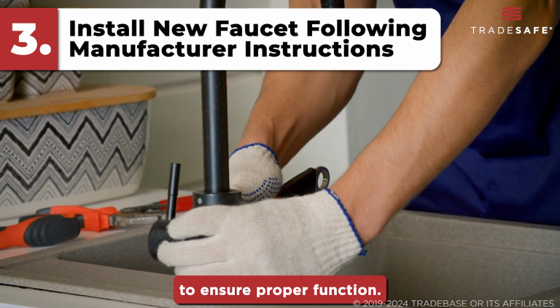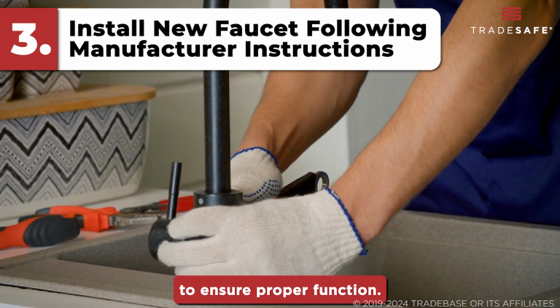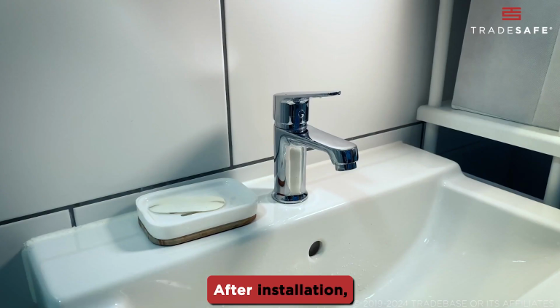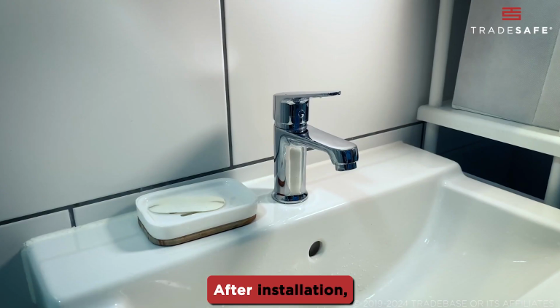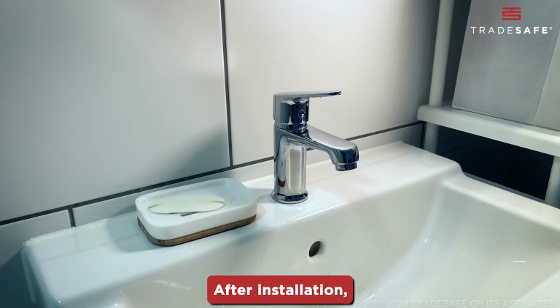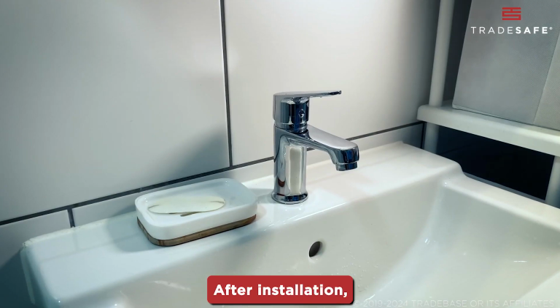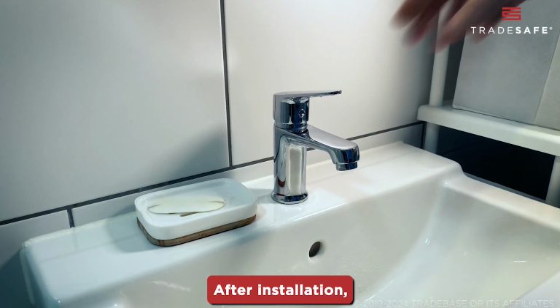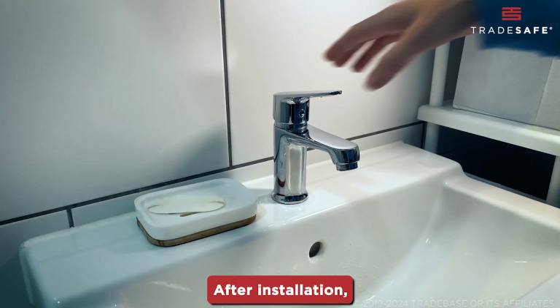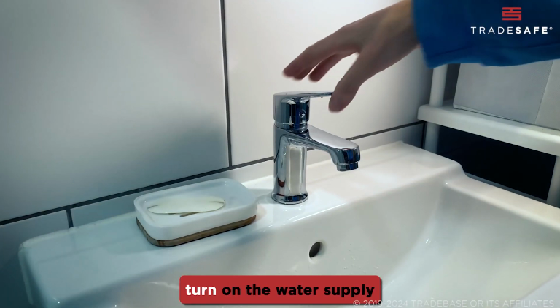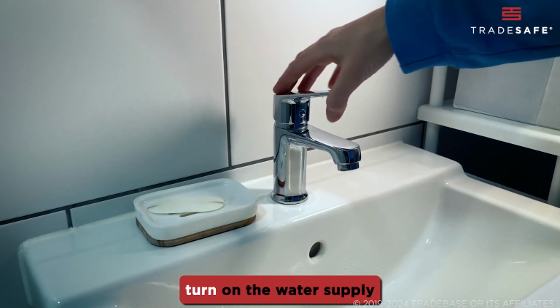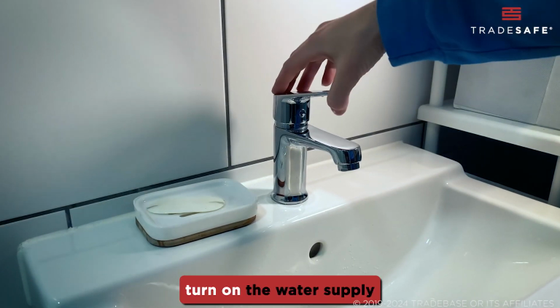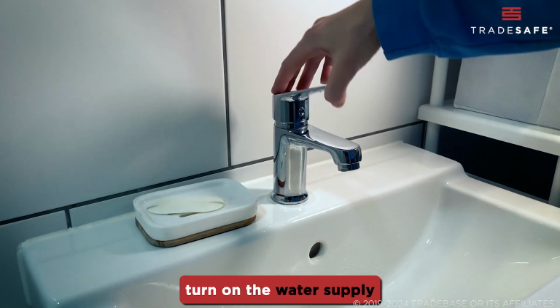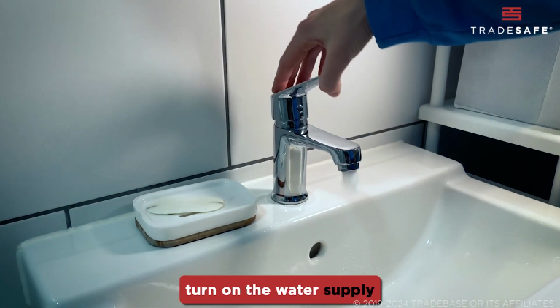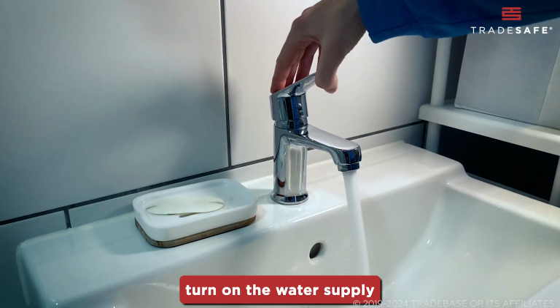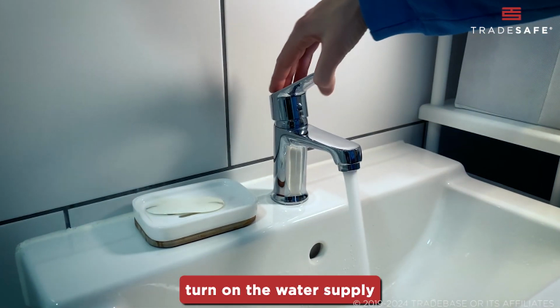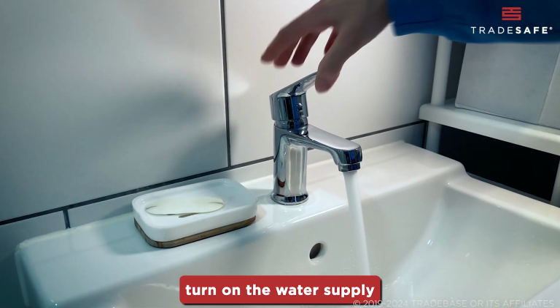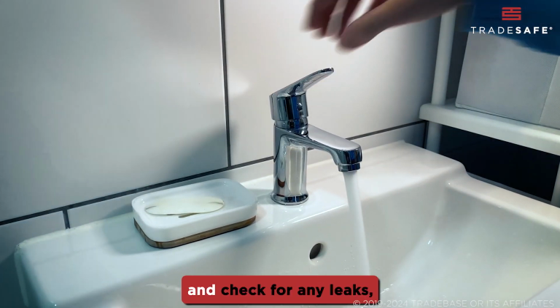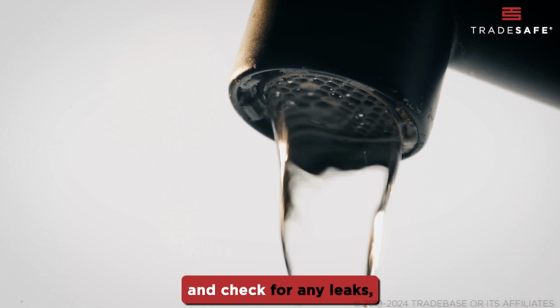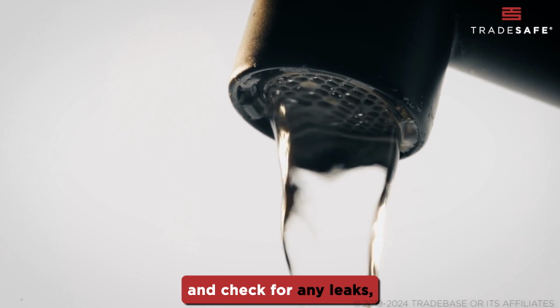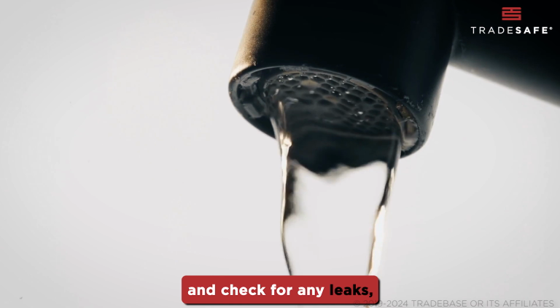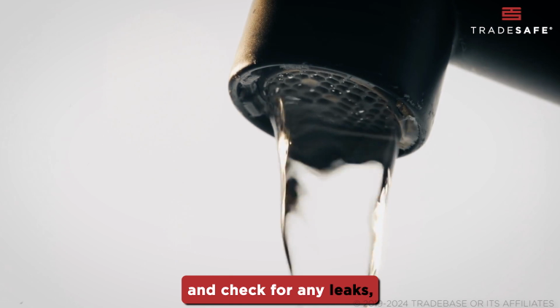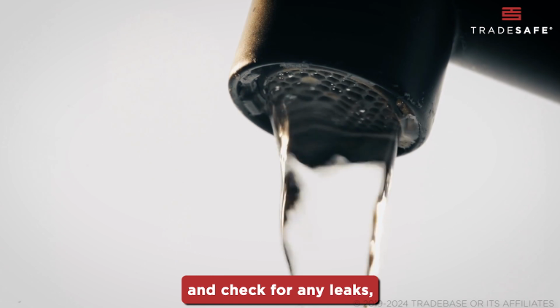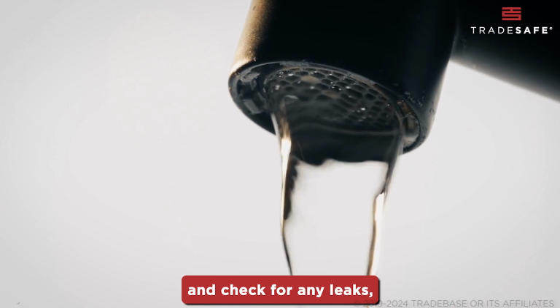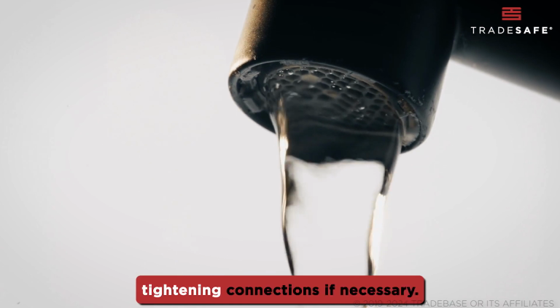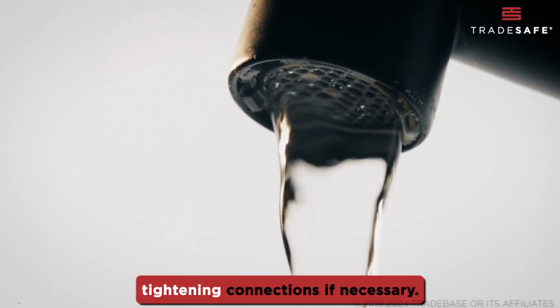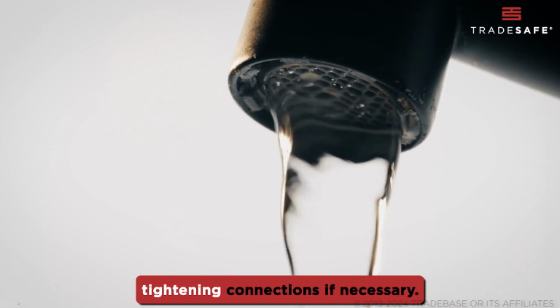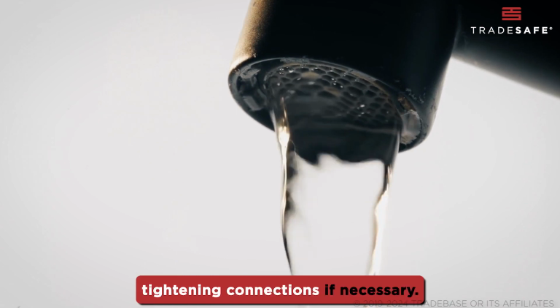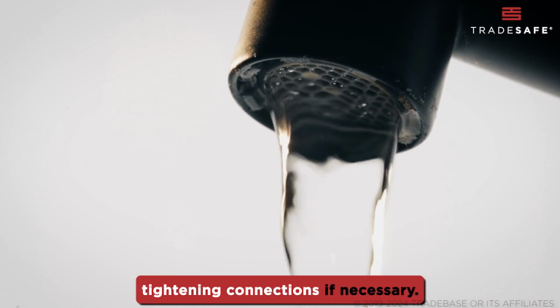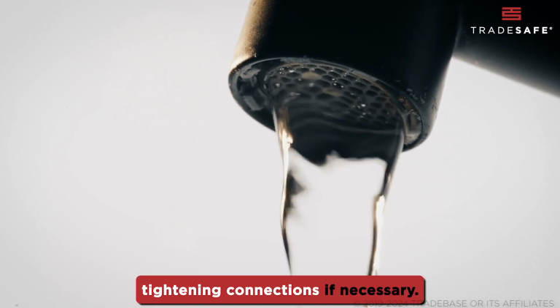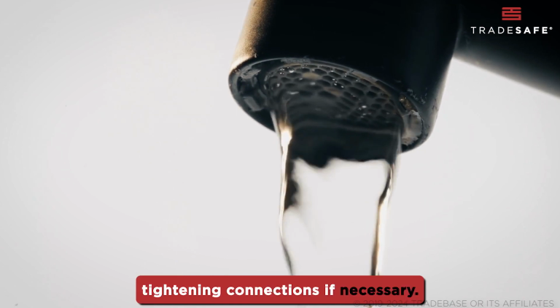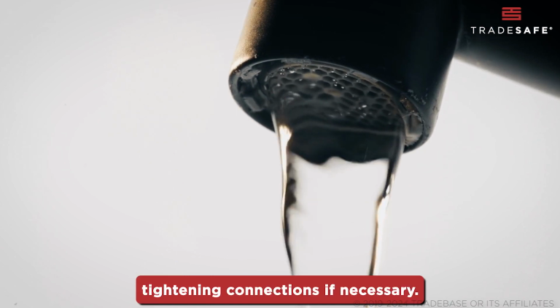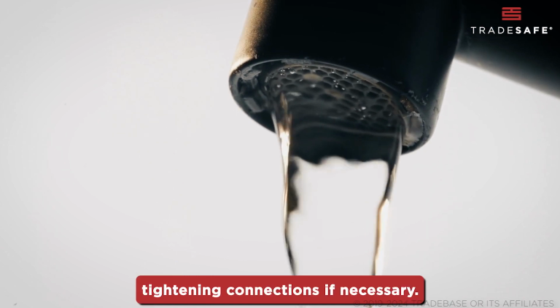After installation, turn on the water supply and check for any leaks, tightening connections if necessary.